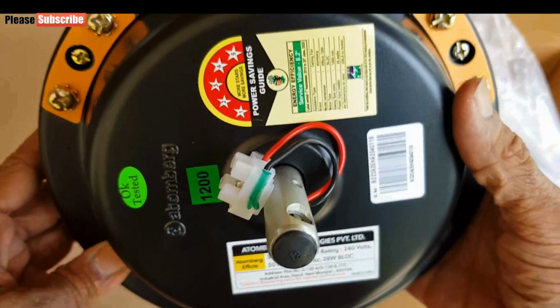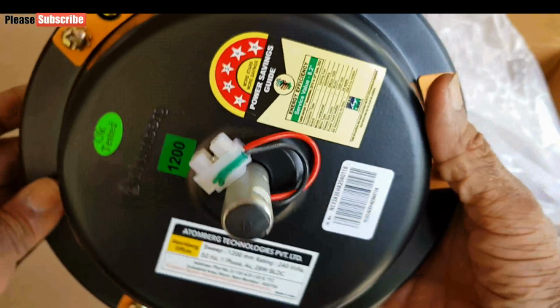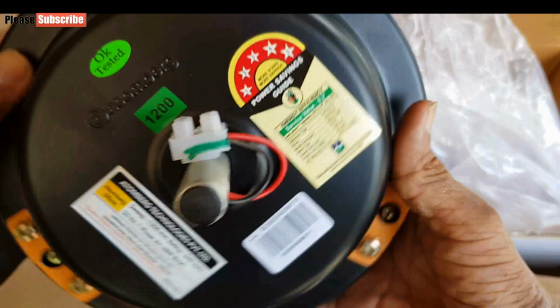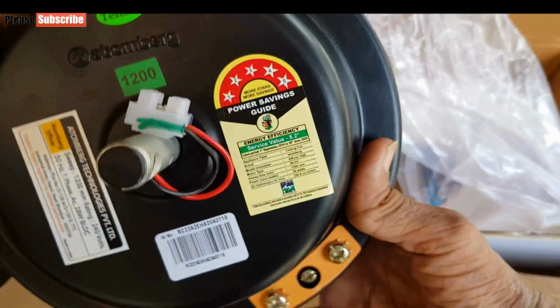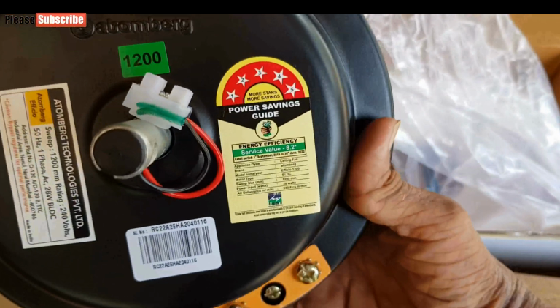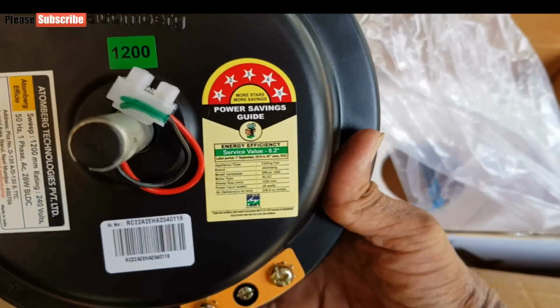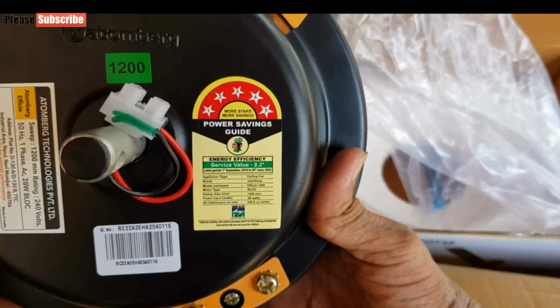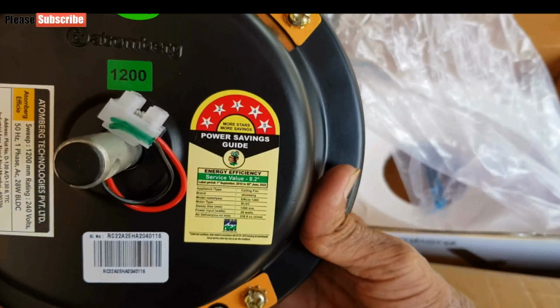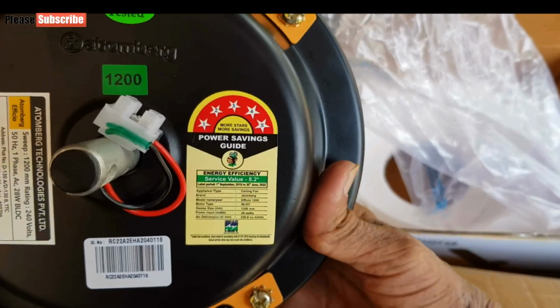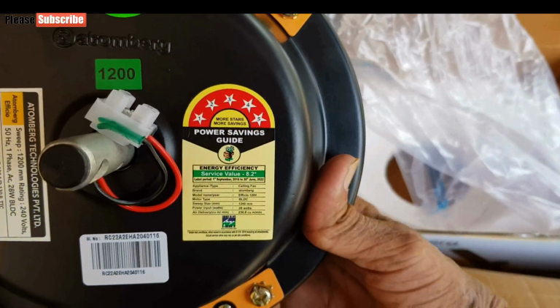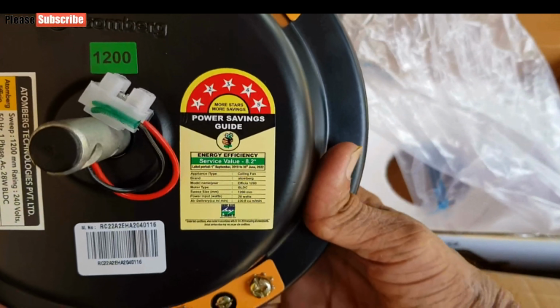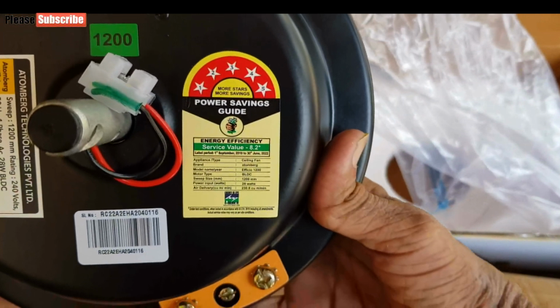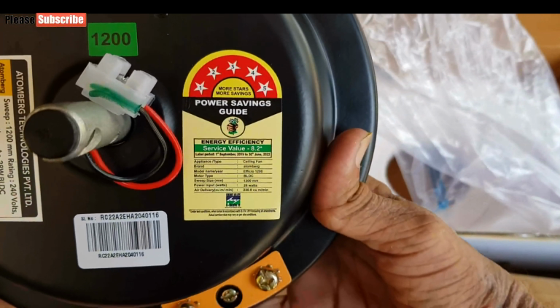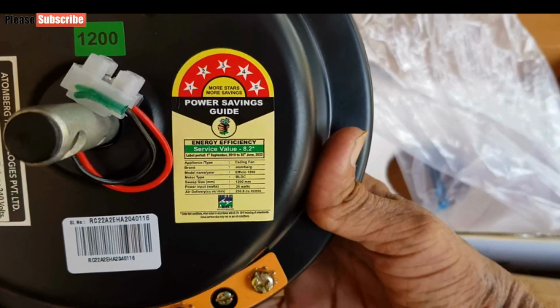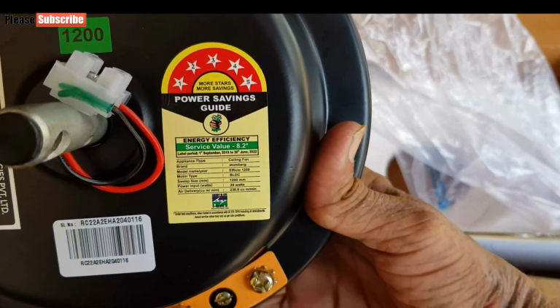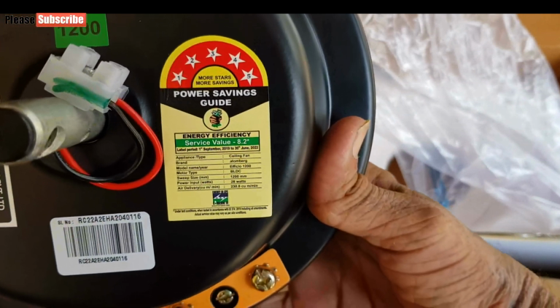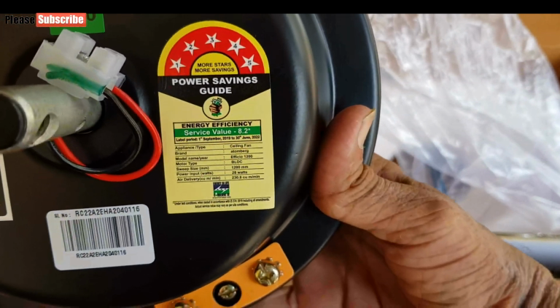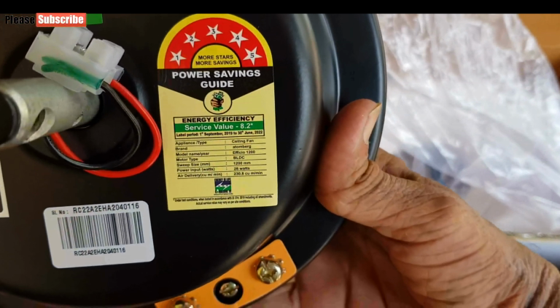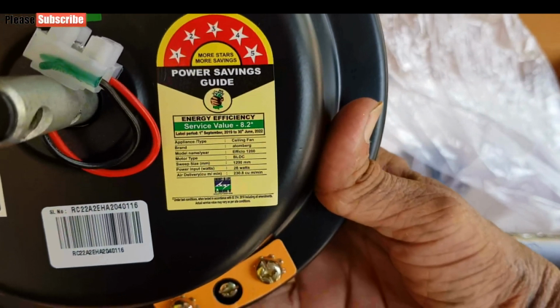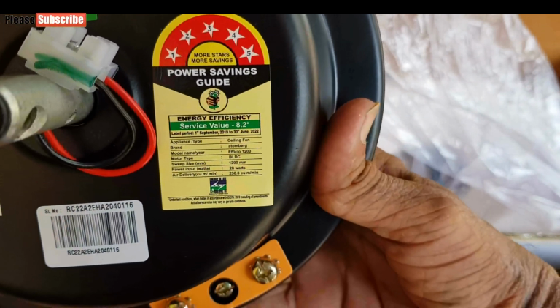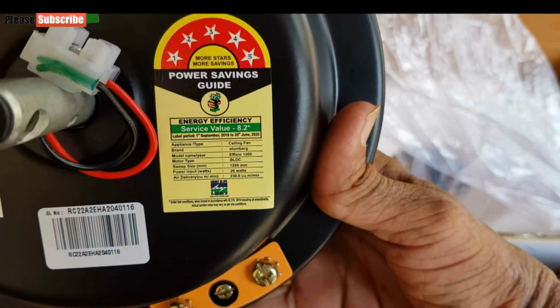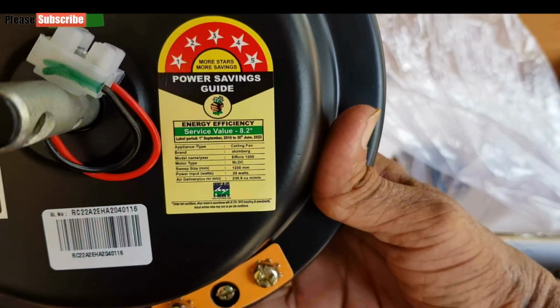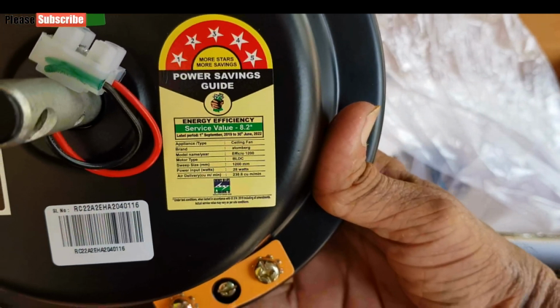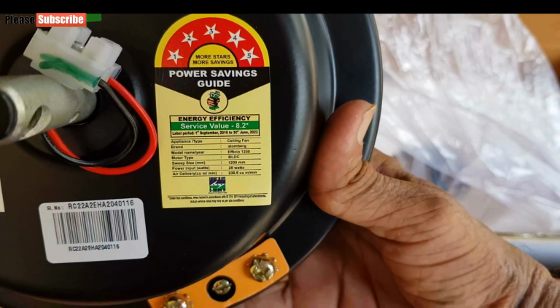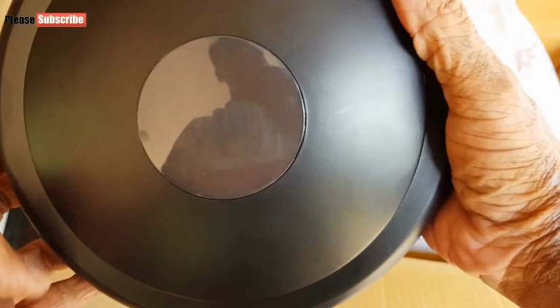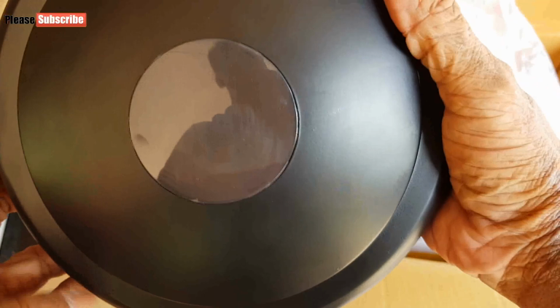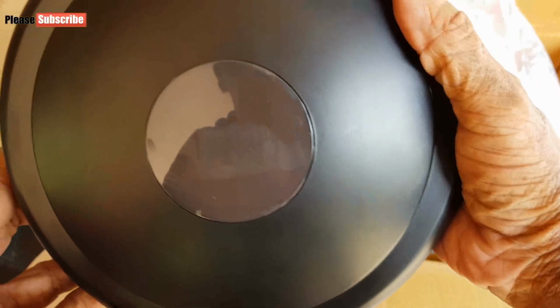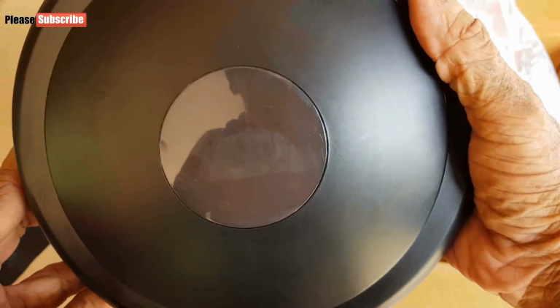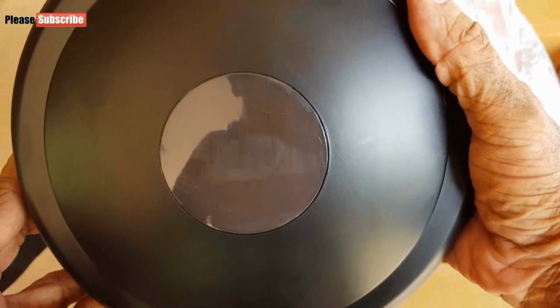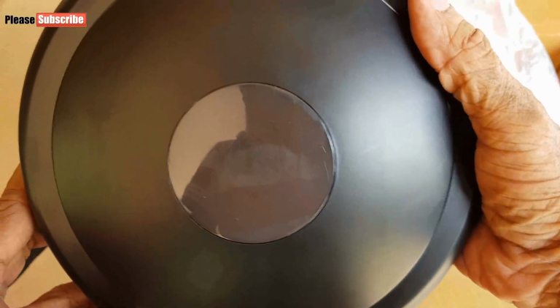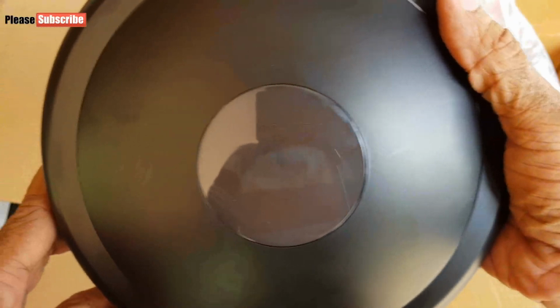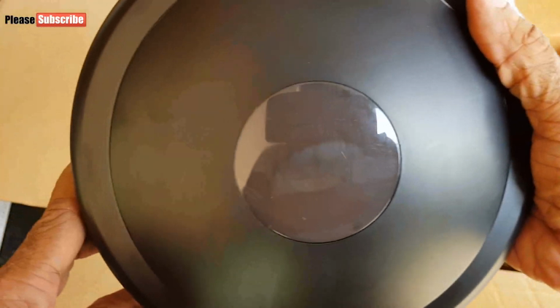I purchased a black color fan. The motor has a 5 star rating and the body looks nice.